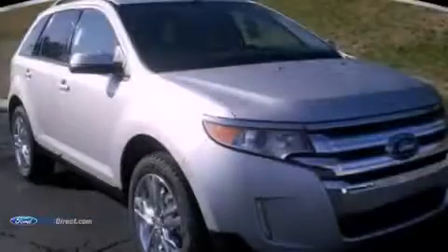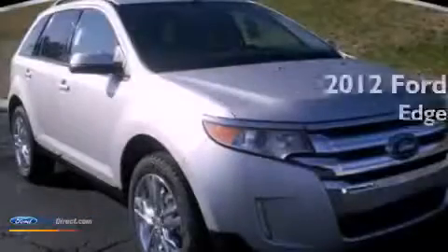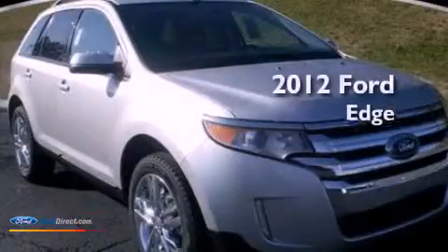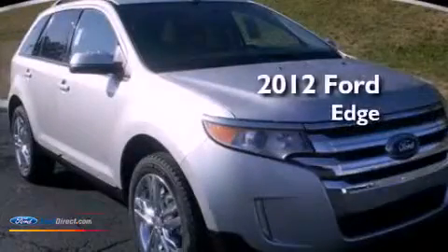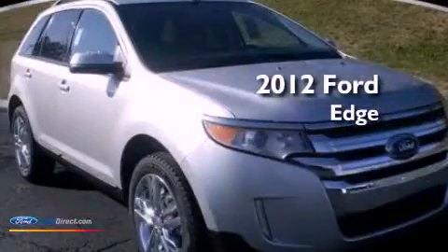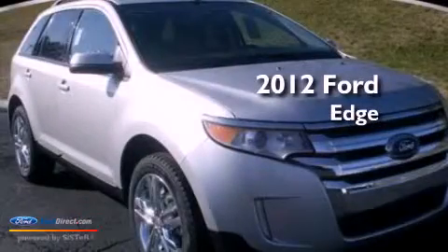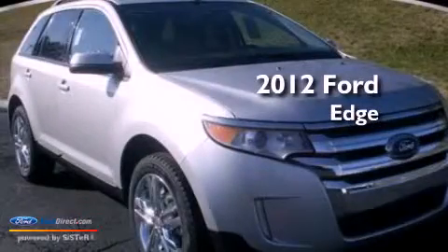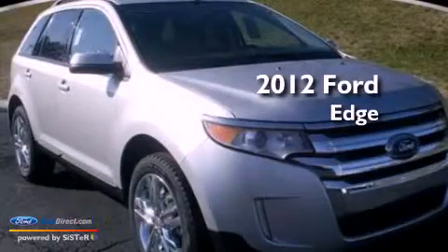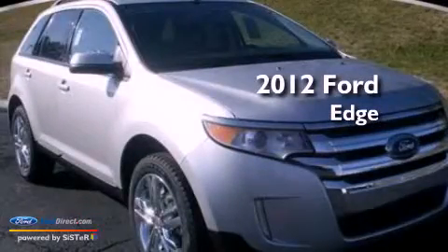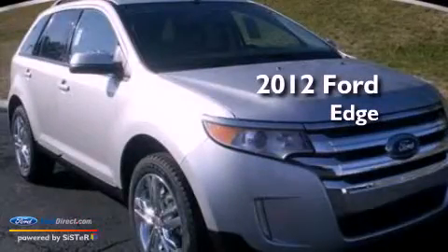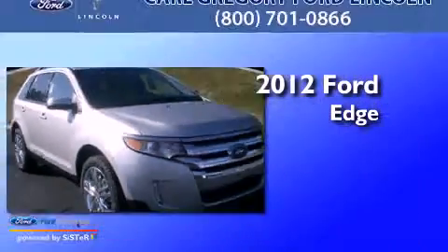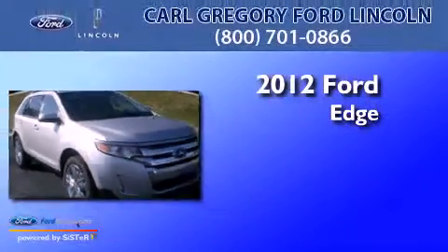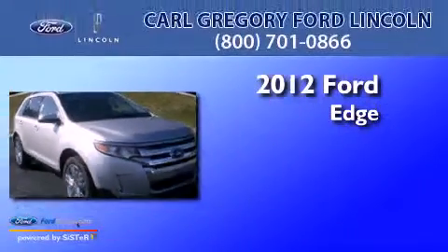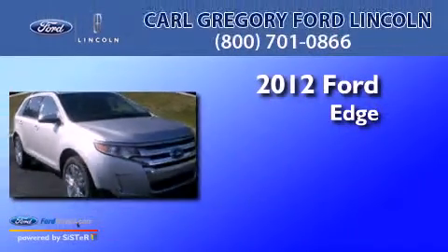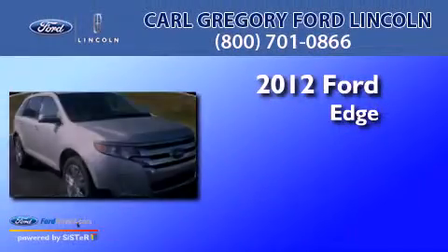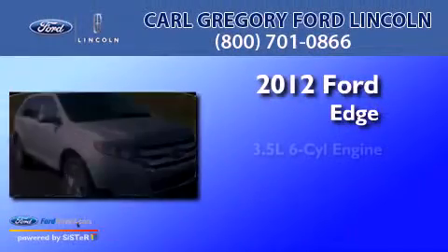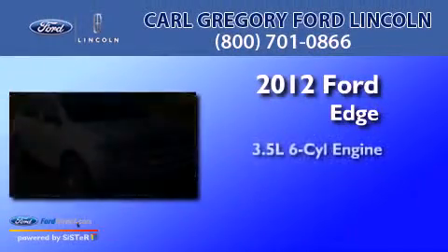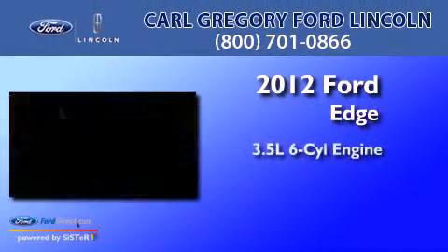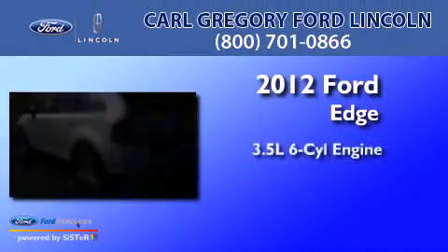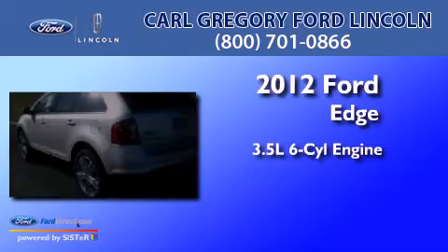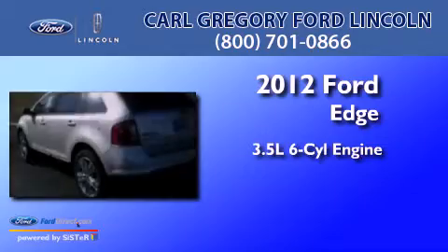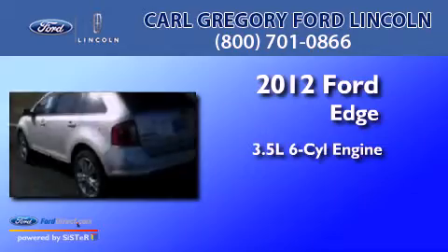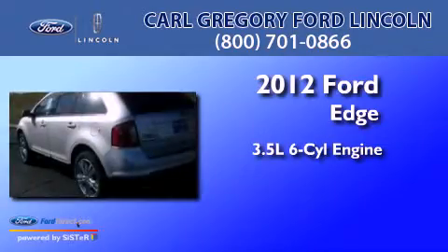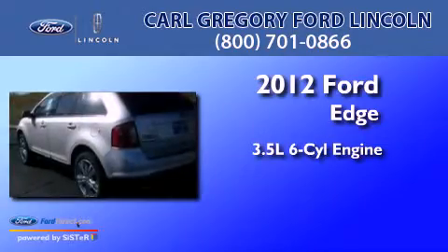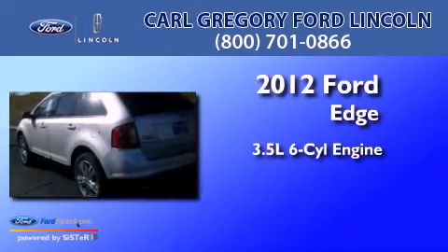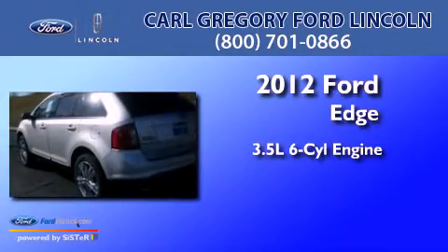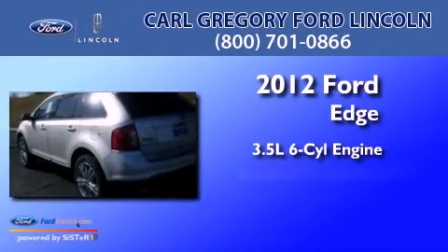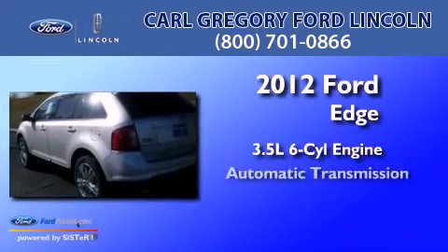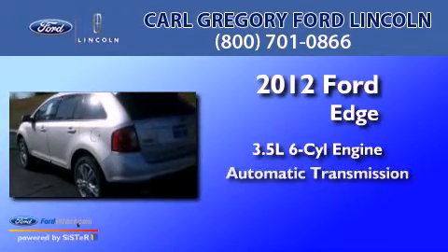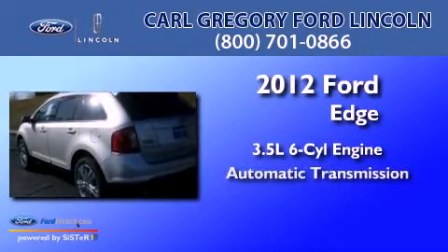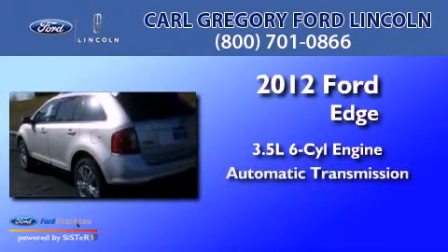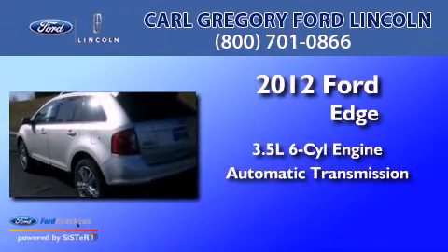This is a 2012 Ford Edge. It has a 3.5-liter six-cylinder engine and an automatic transmission.